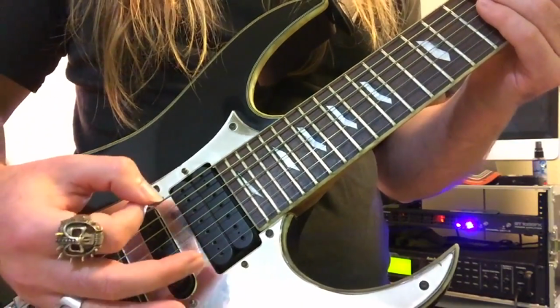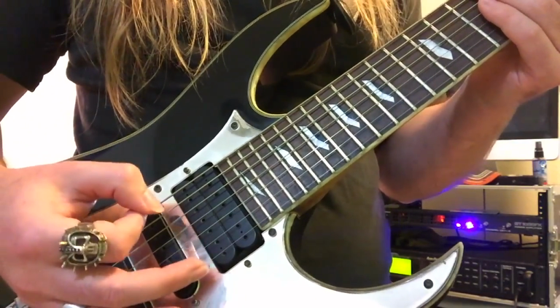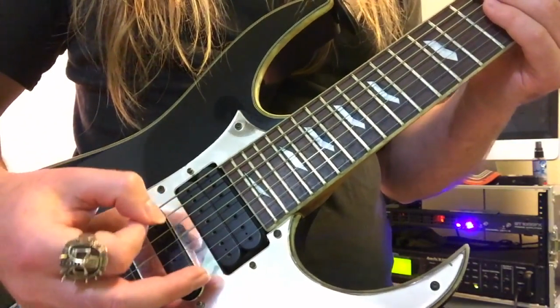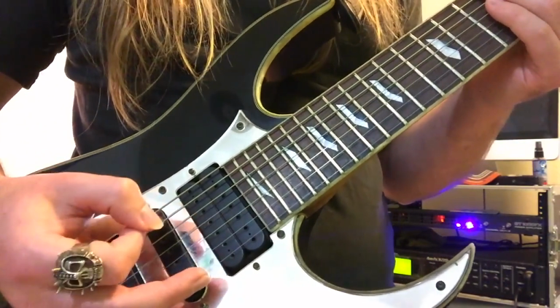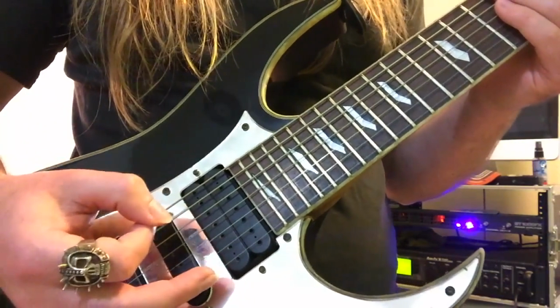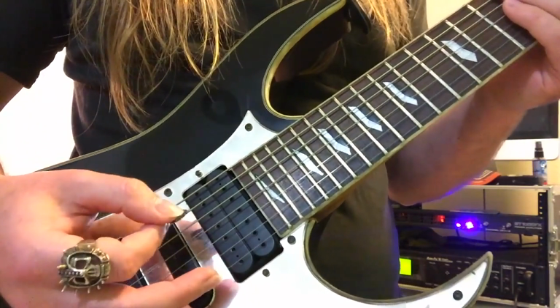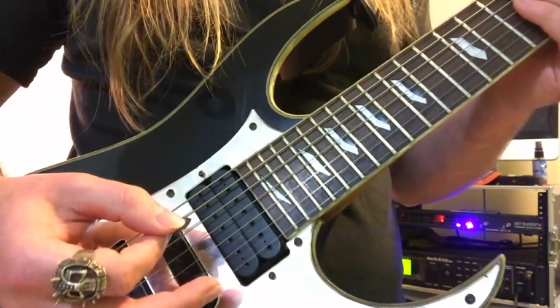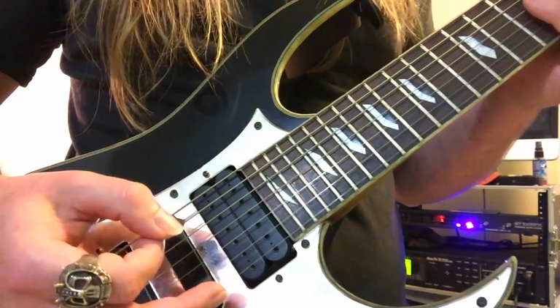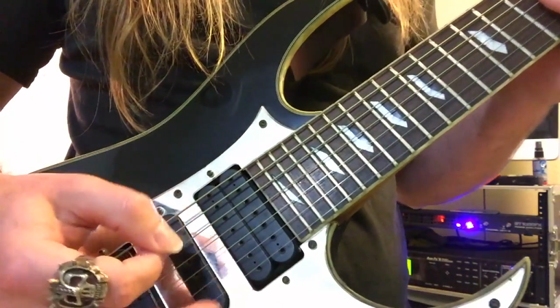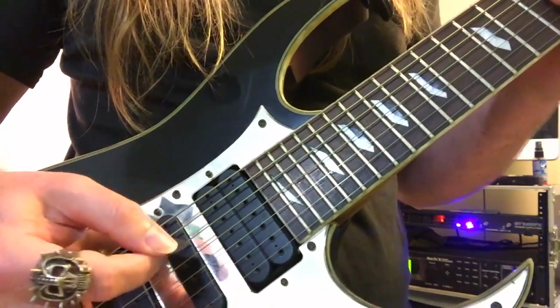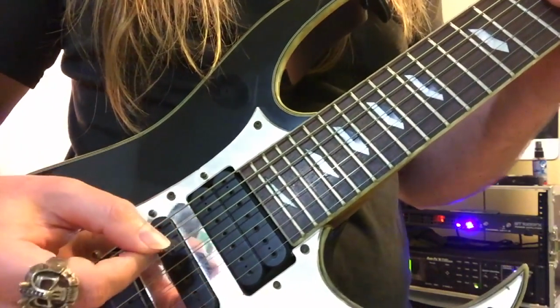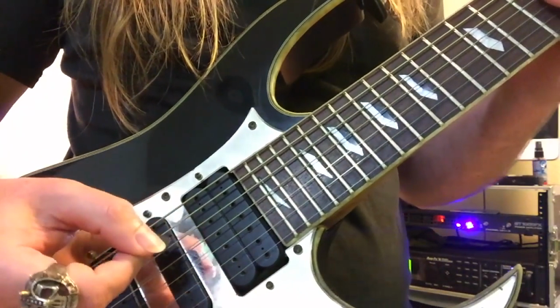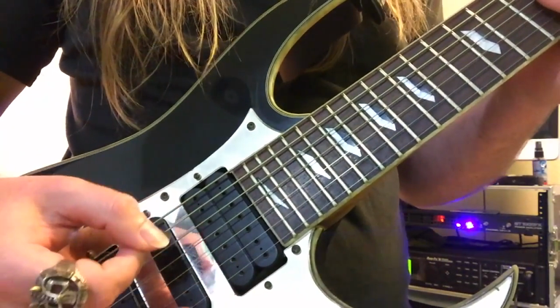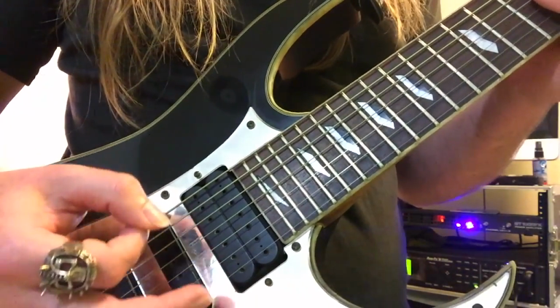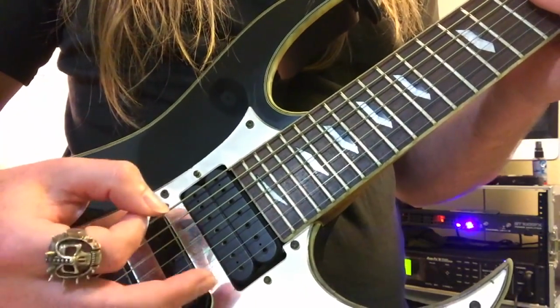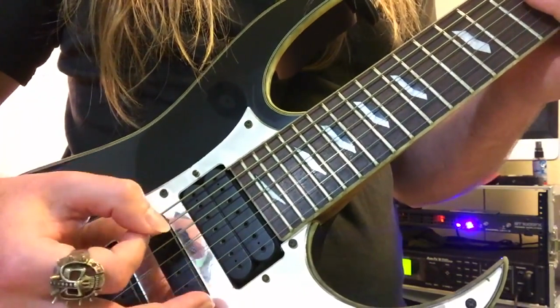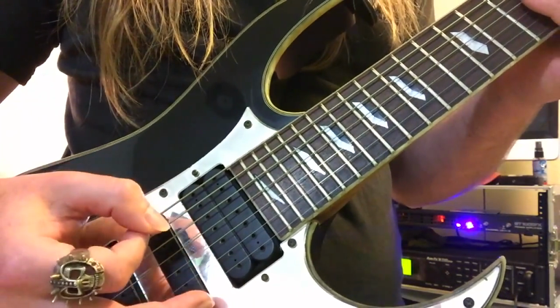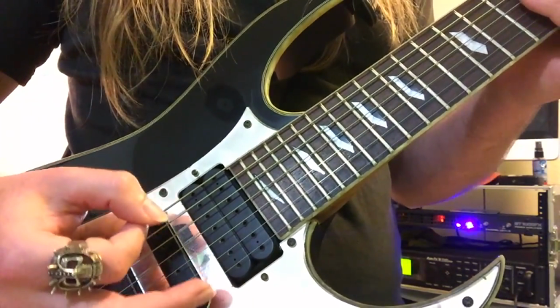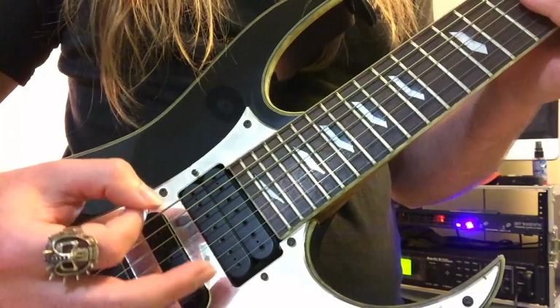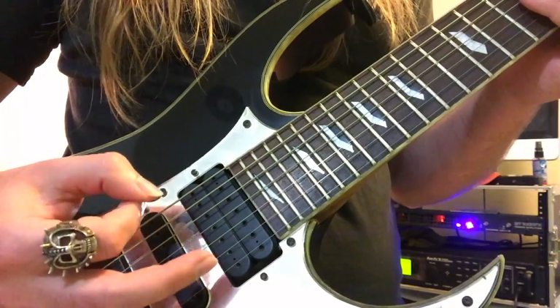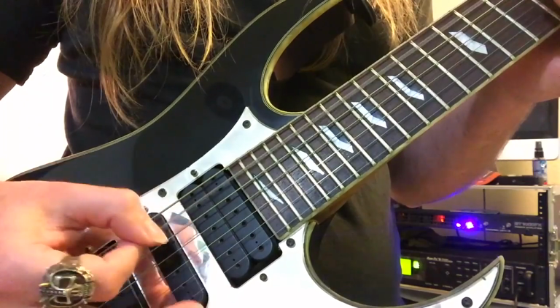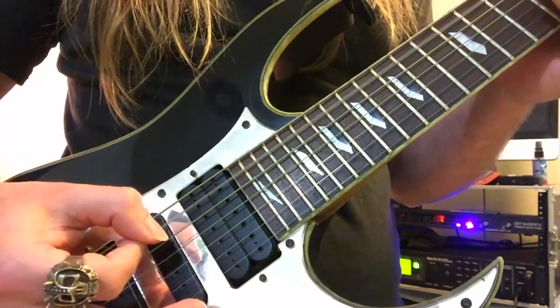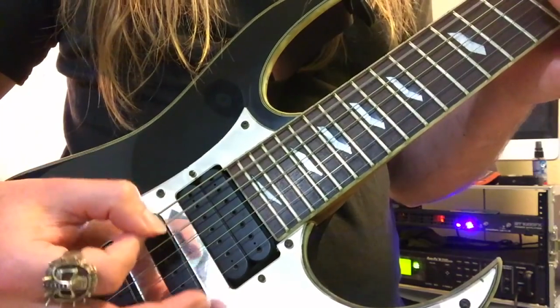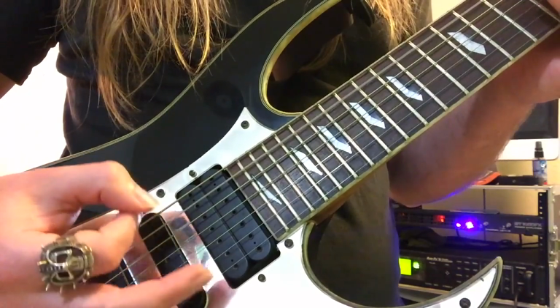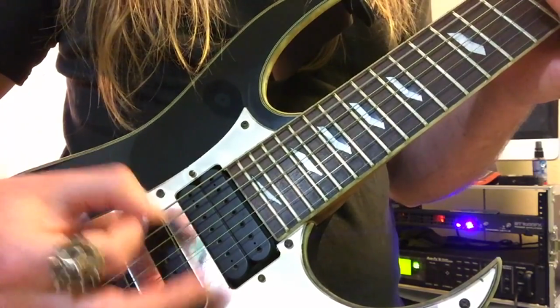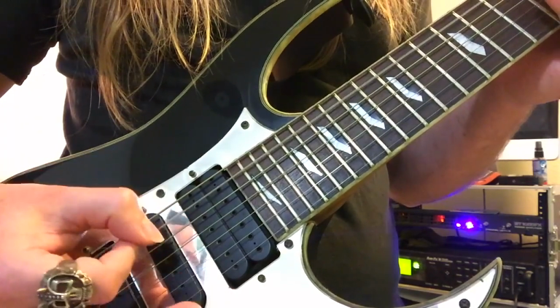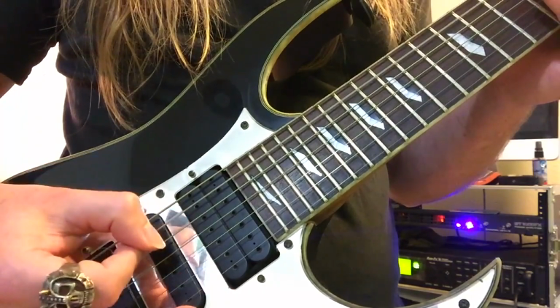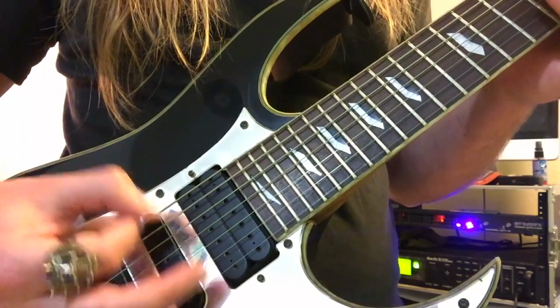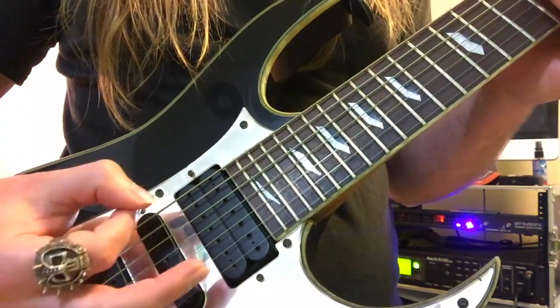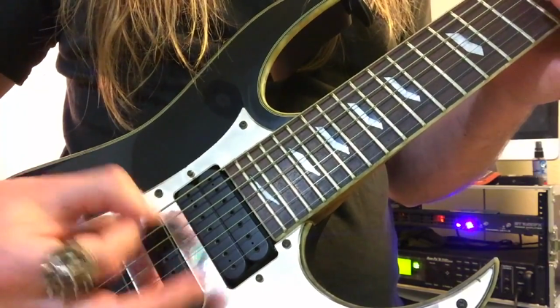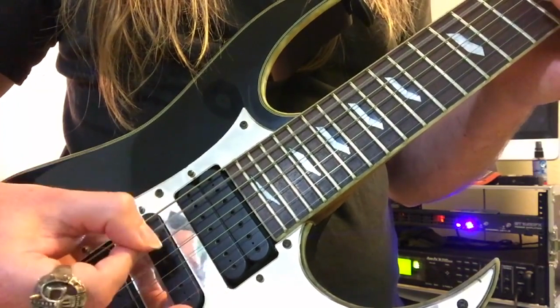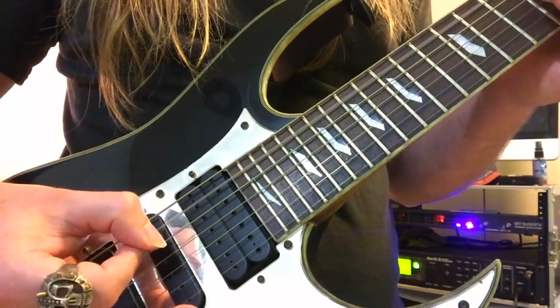What we're going to do is take the low E string and you're going to pick down, down, up, down.